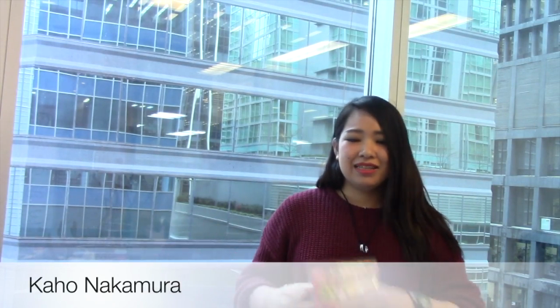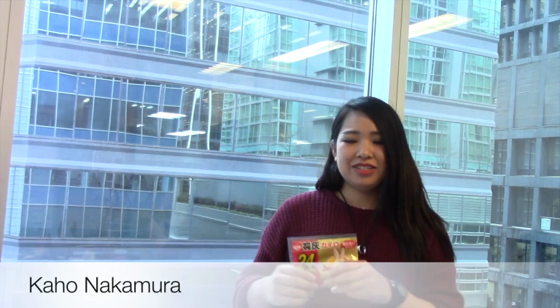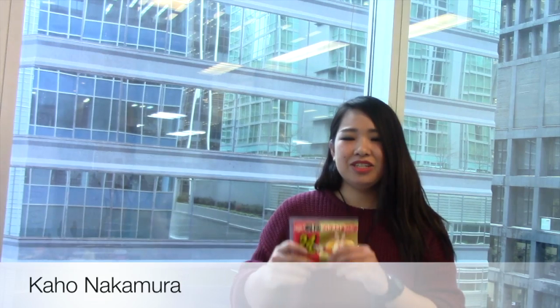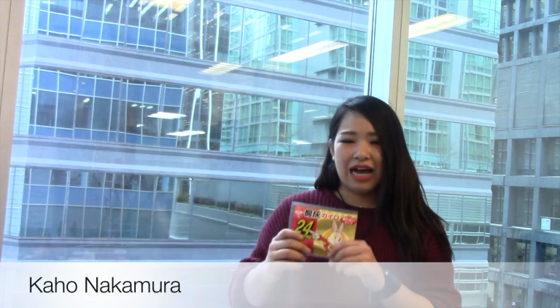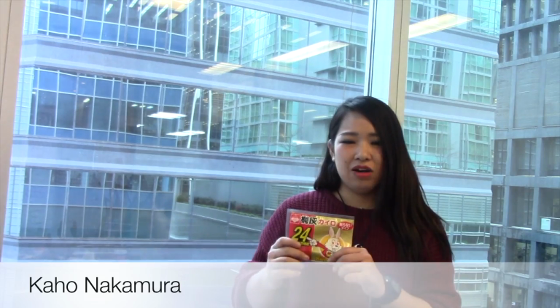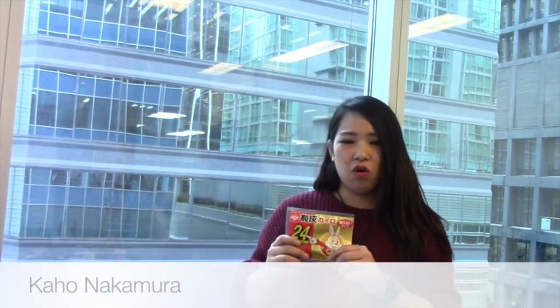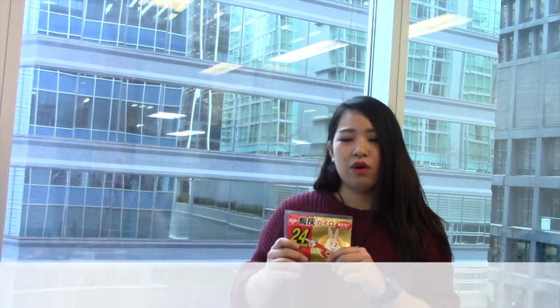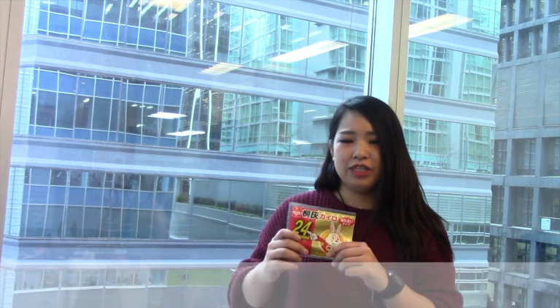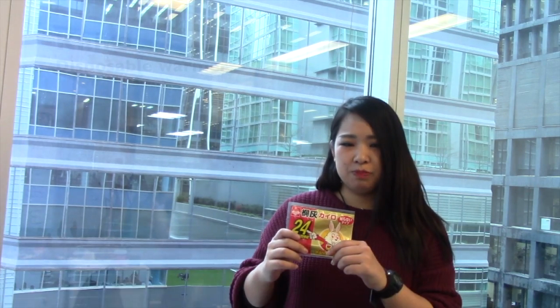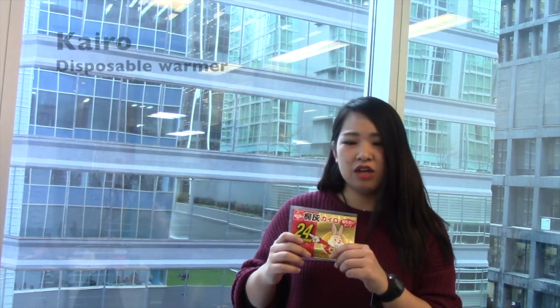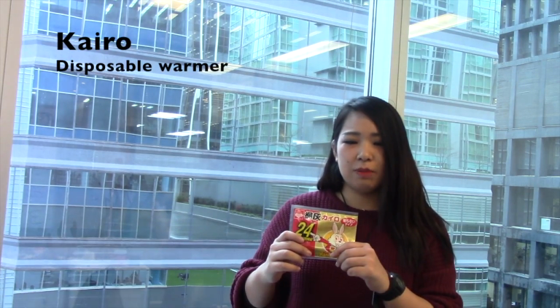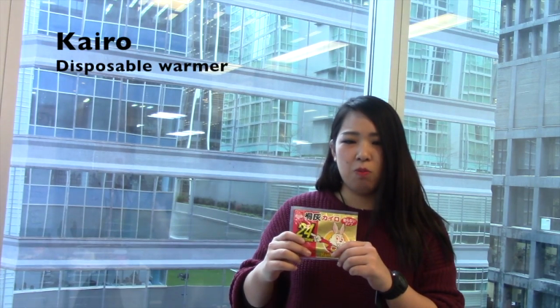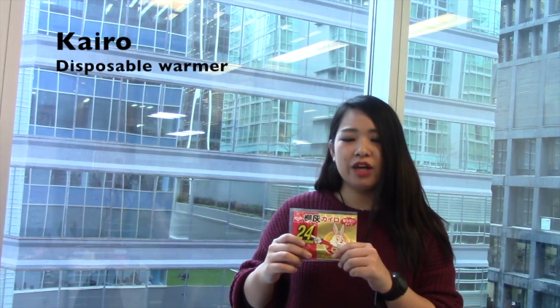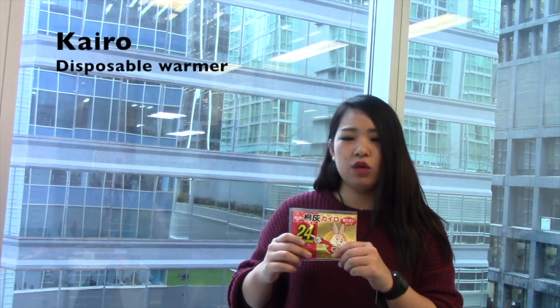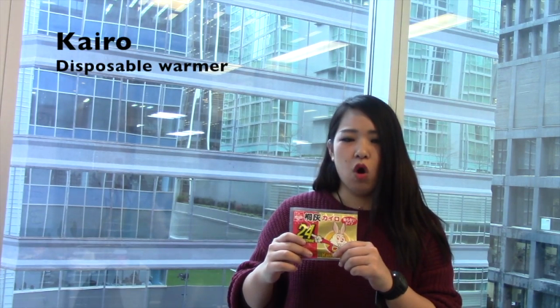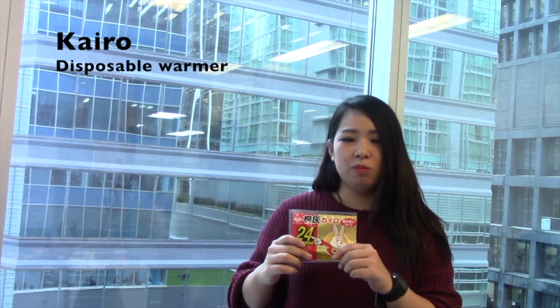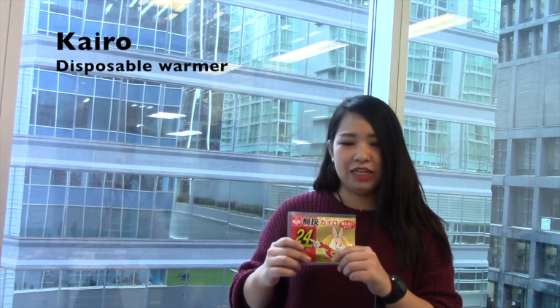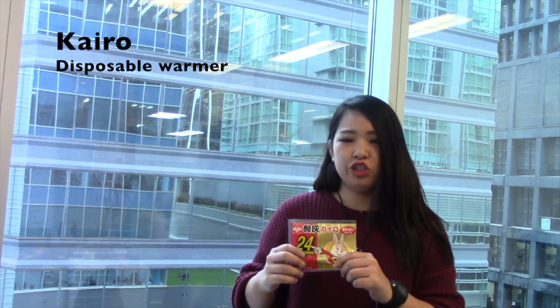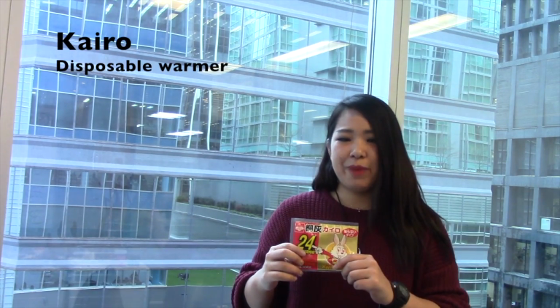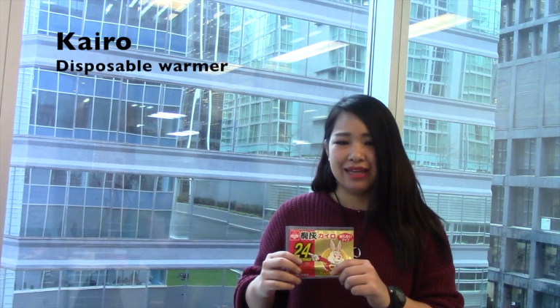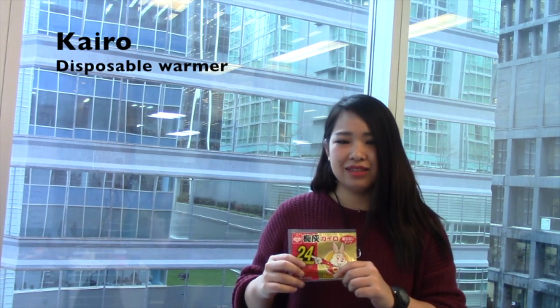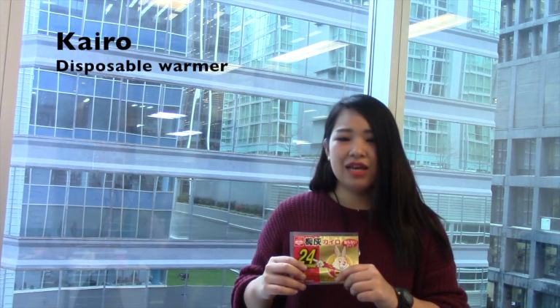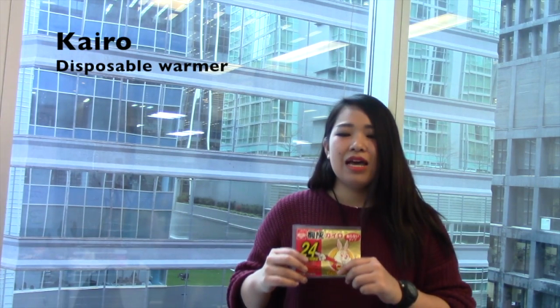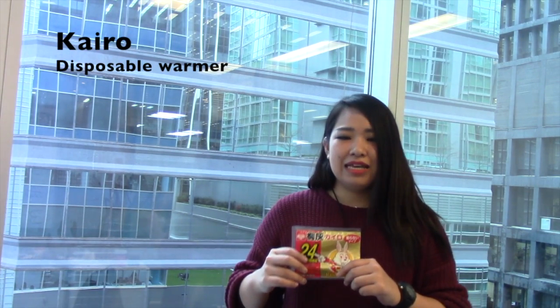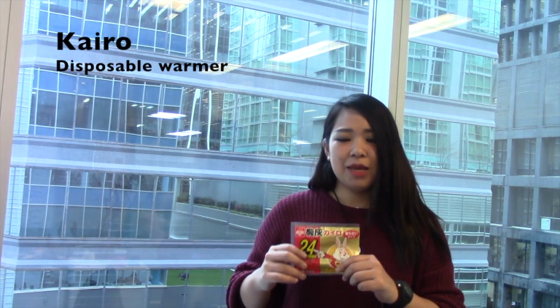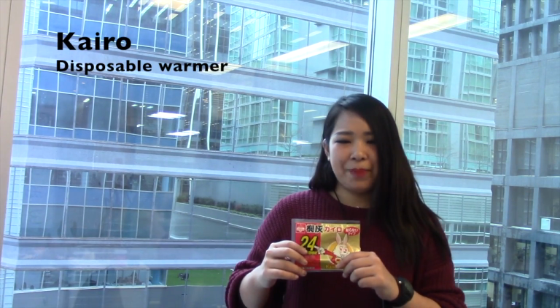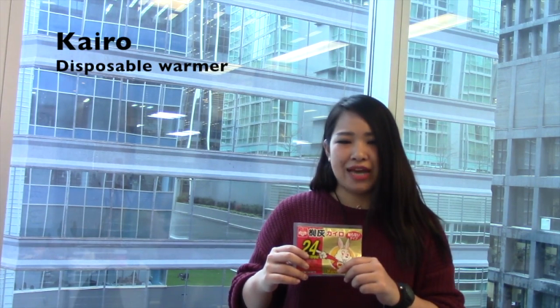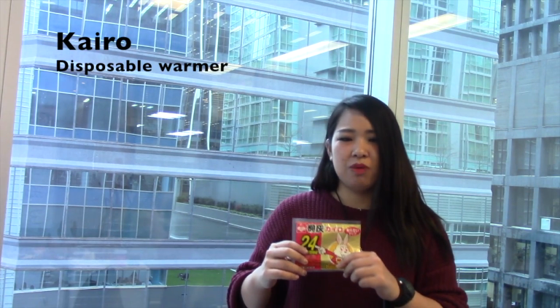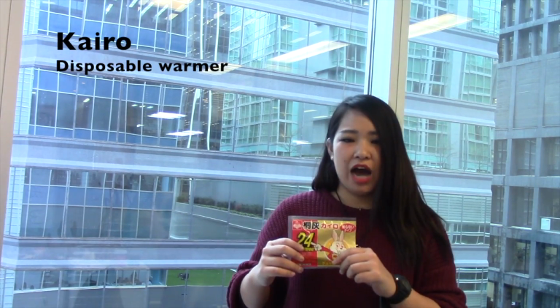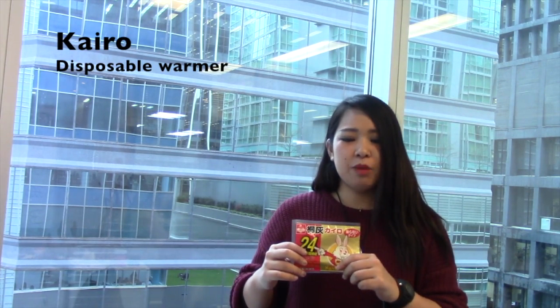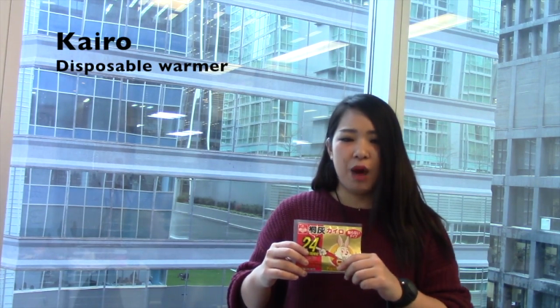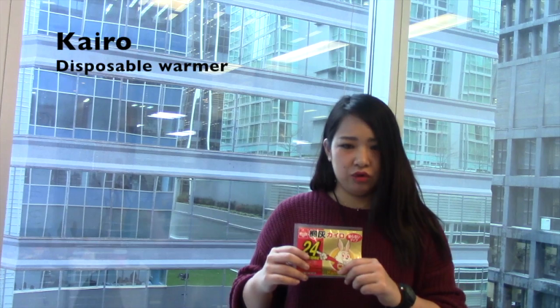This is Kairo, a disposable body warmer made in Japan. It's a pack of iron powder.